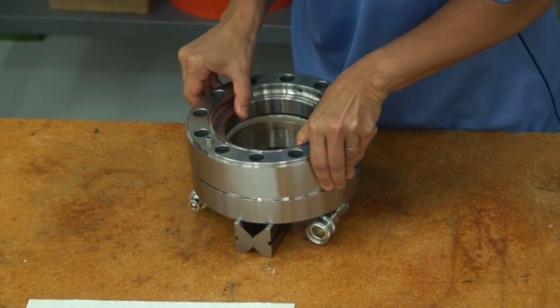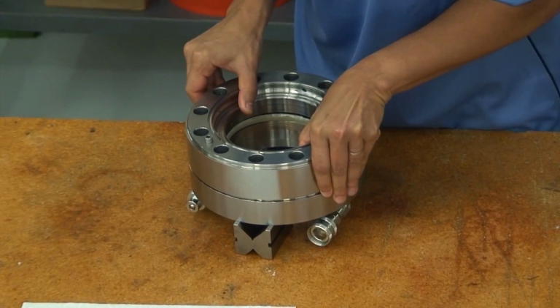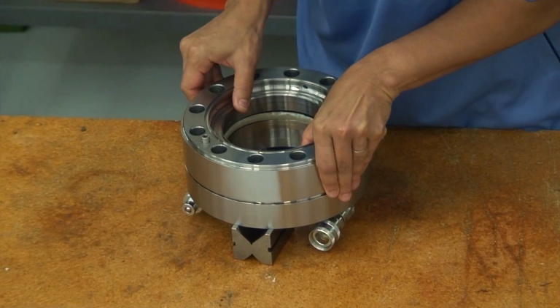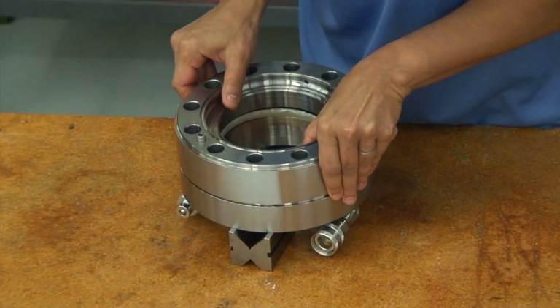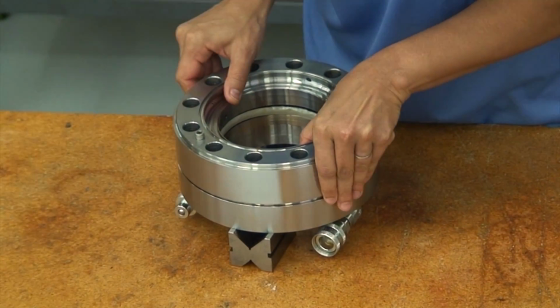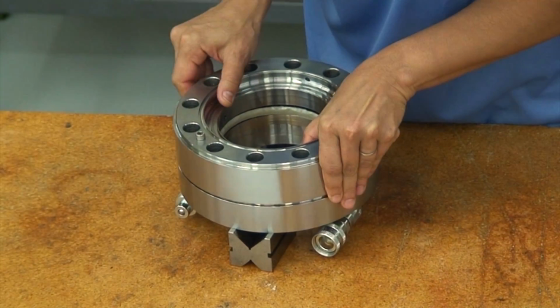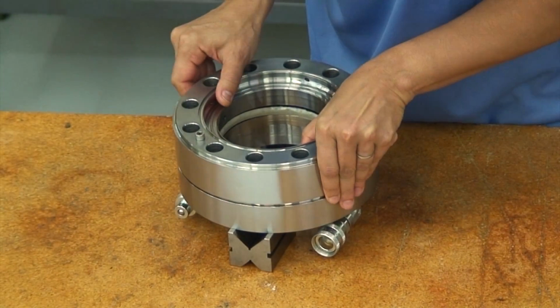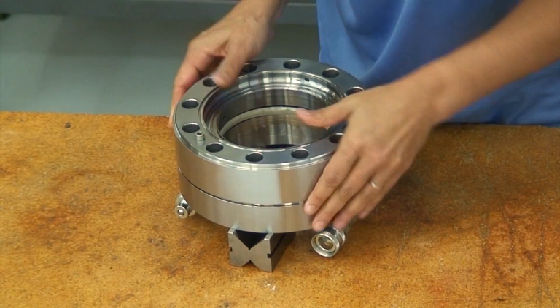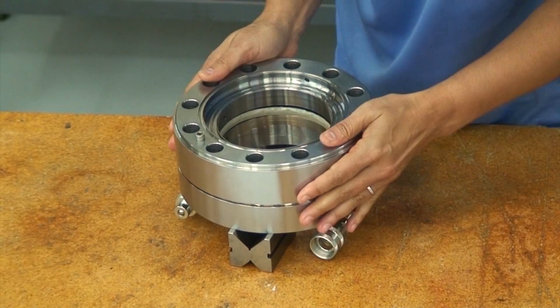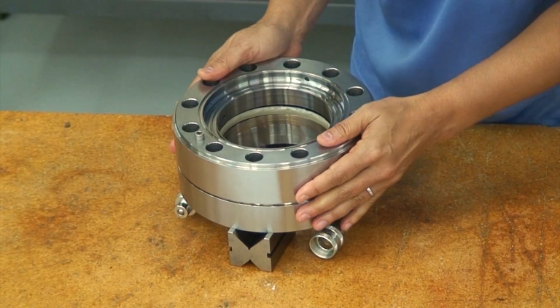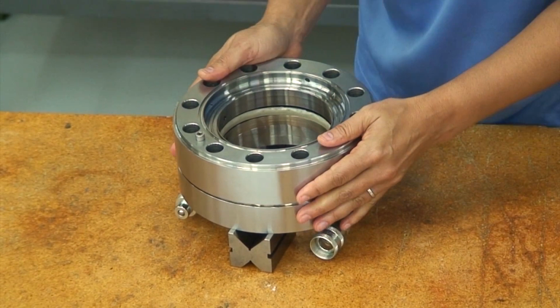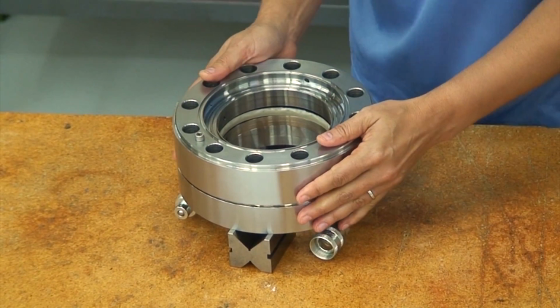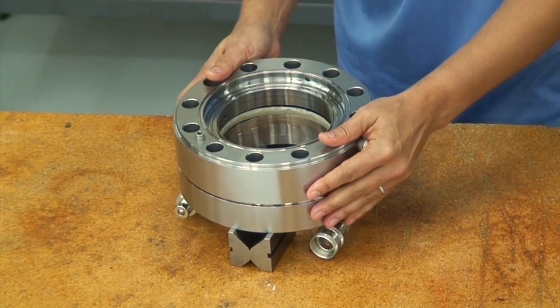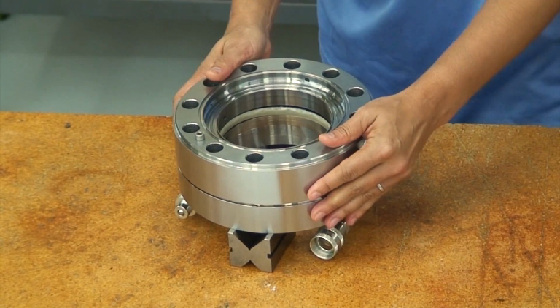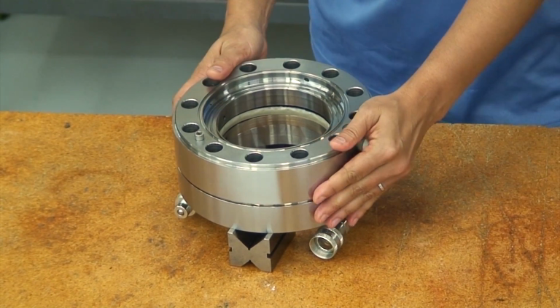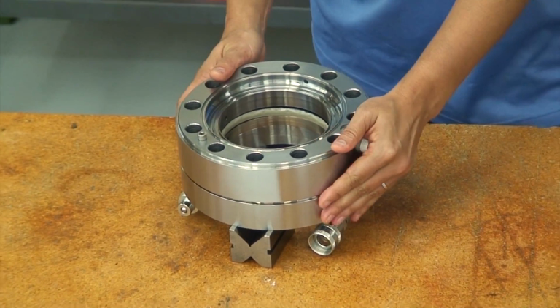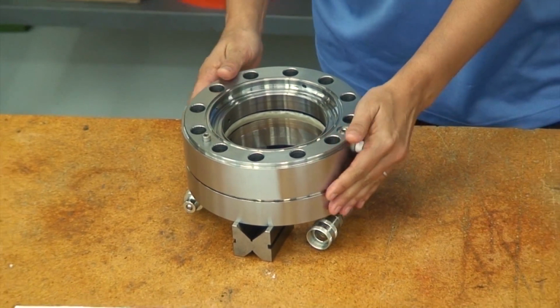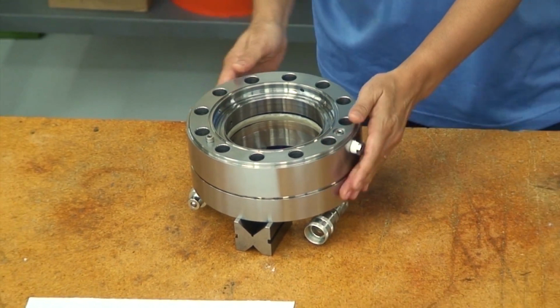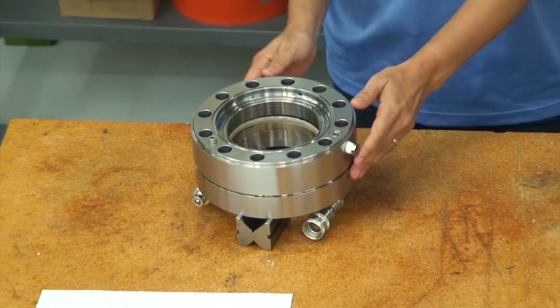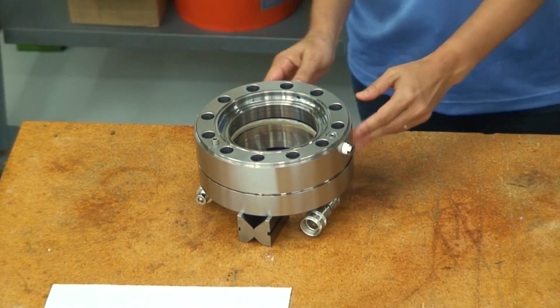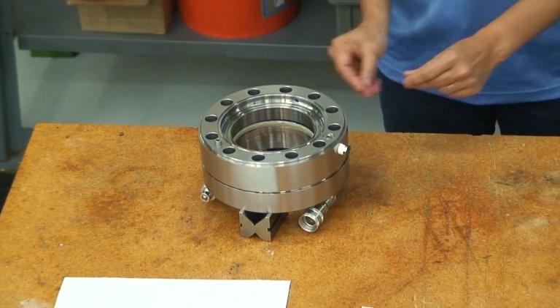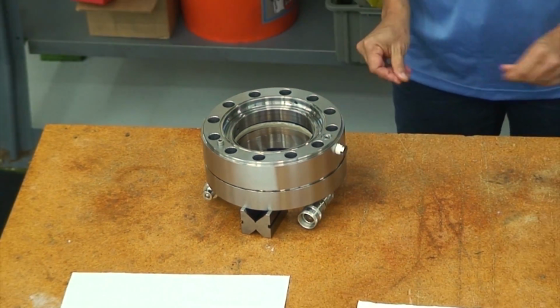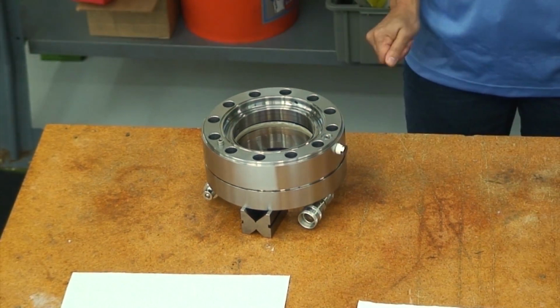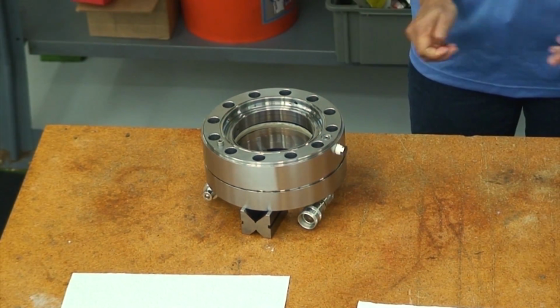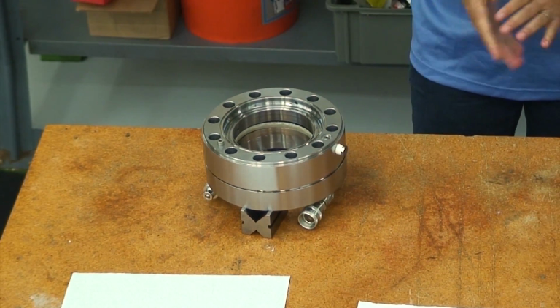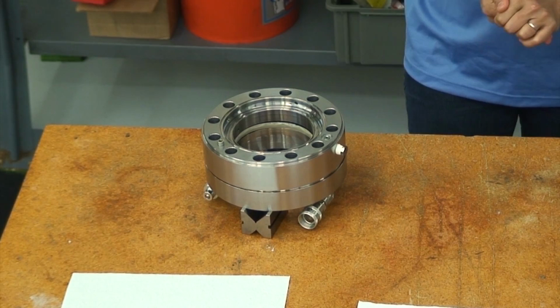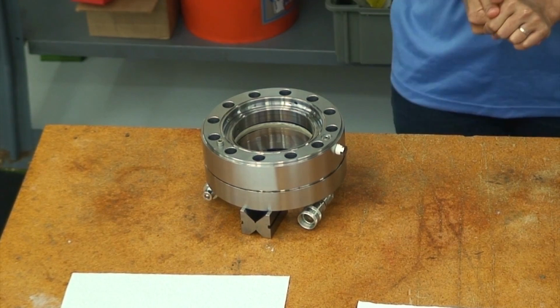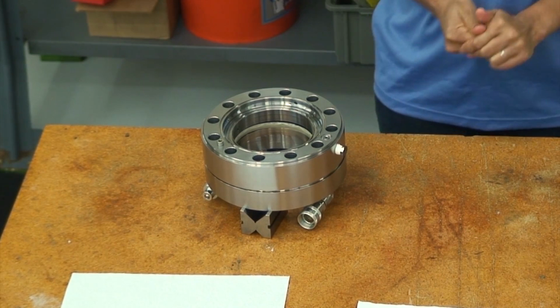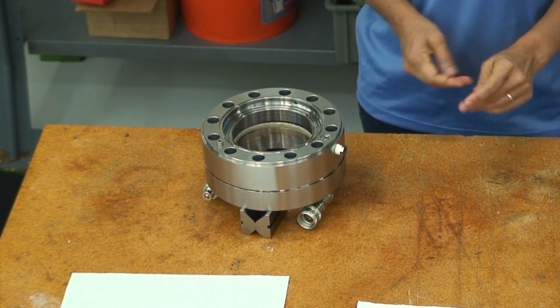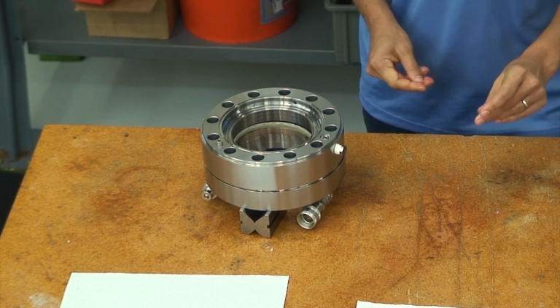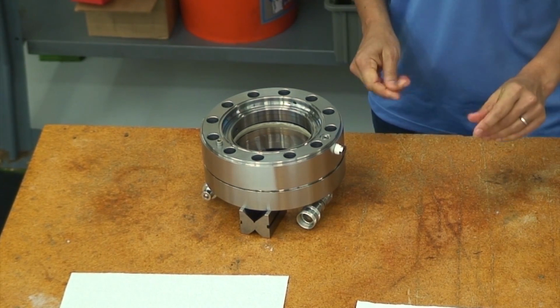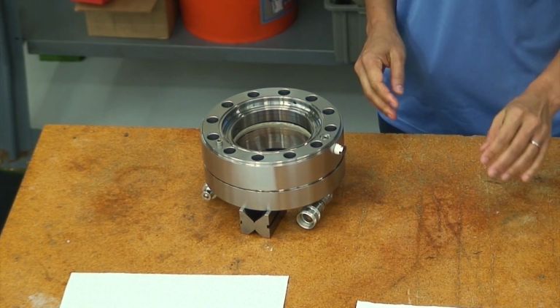Pilot surfaces maintain concentricity between housings. Because of the short pilot length, it is impossible to bind the housings when they are stacked.